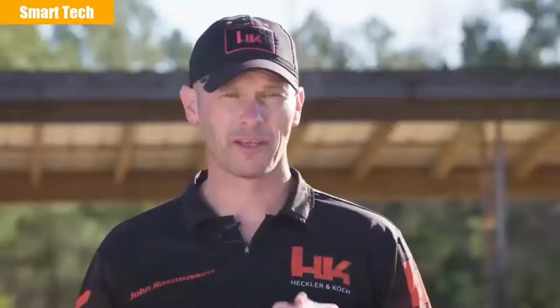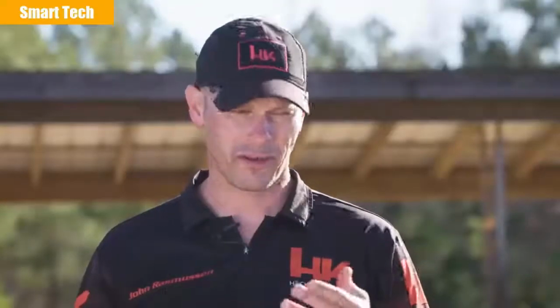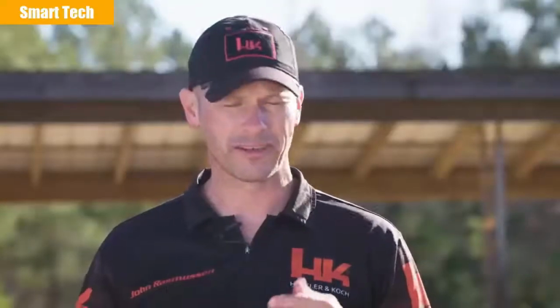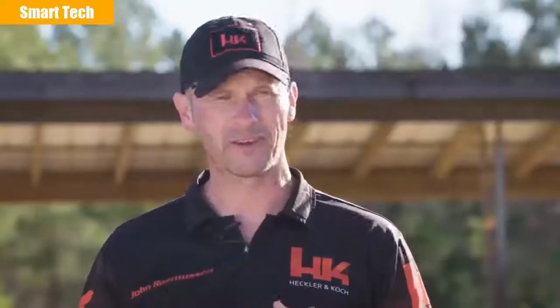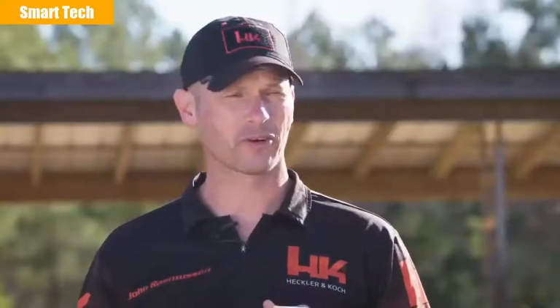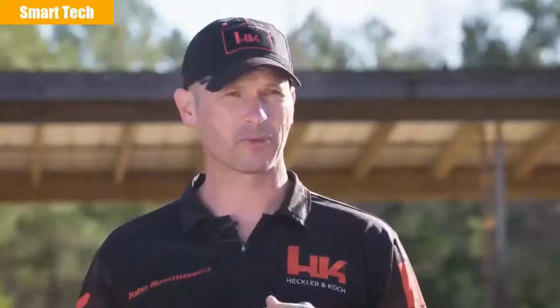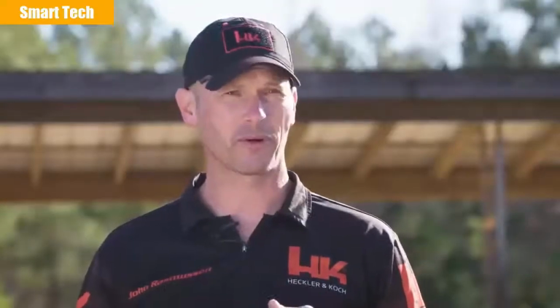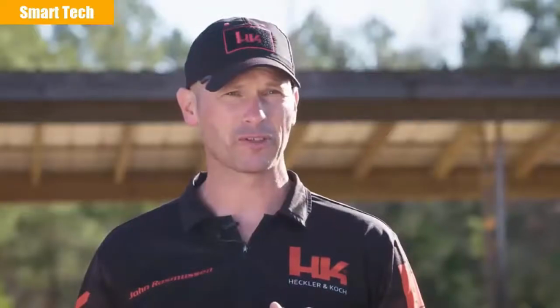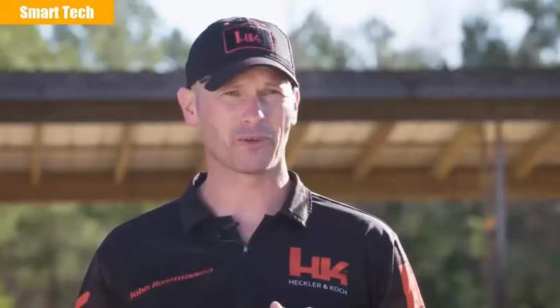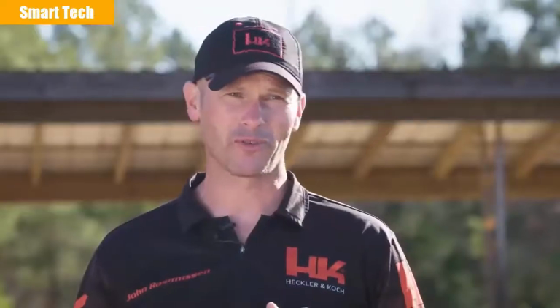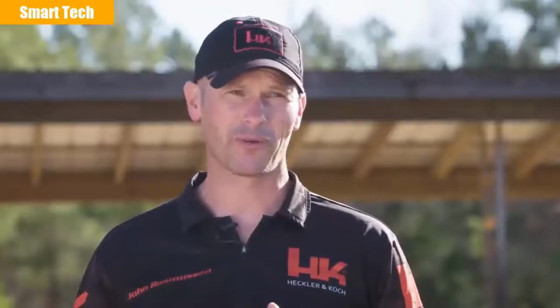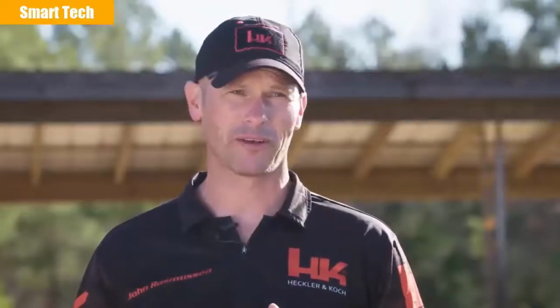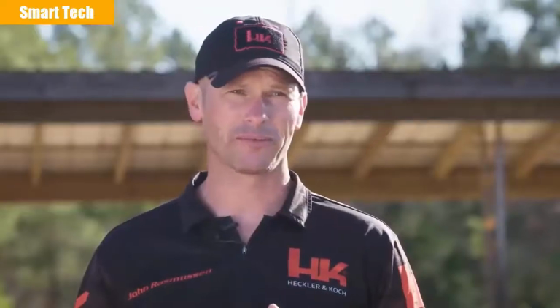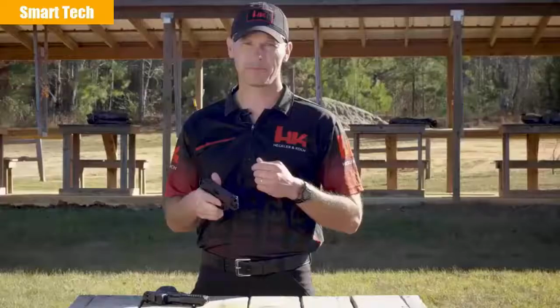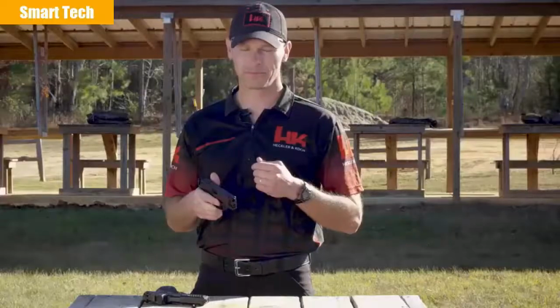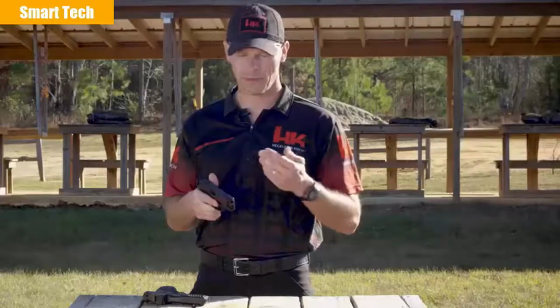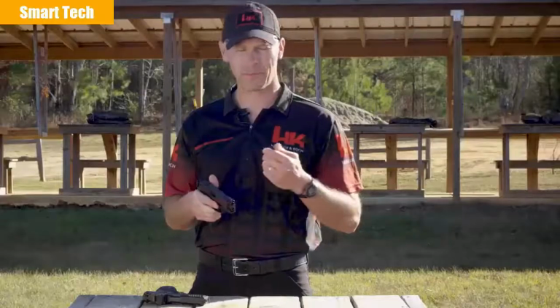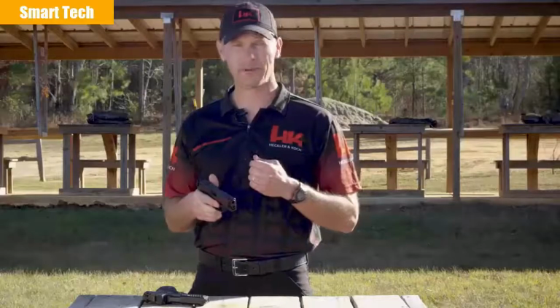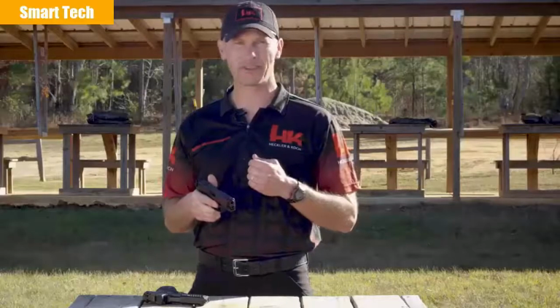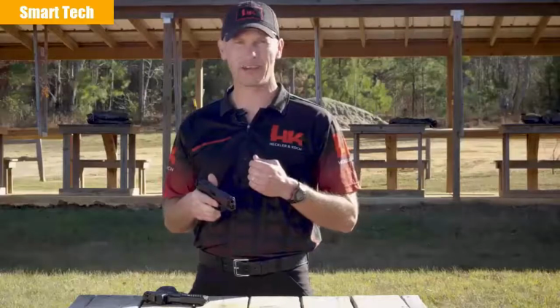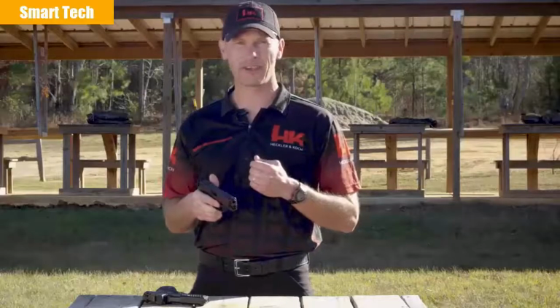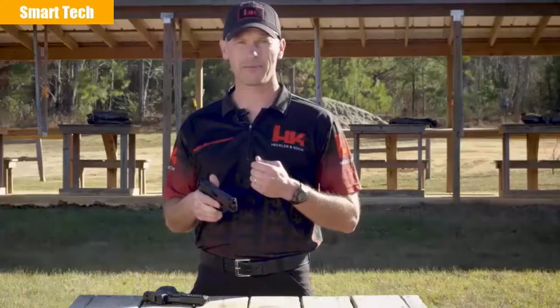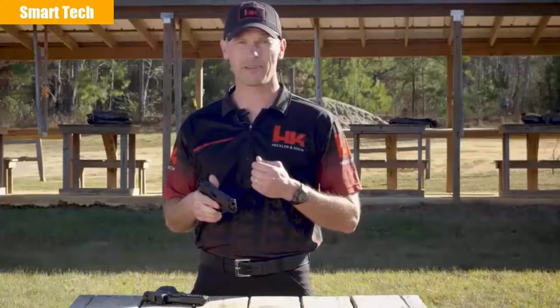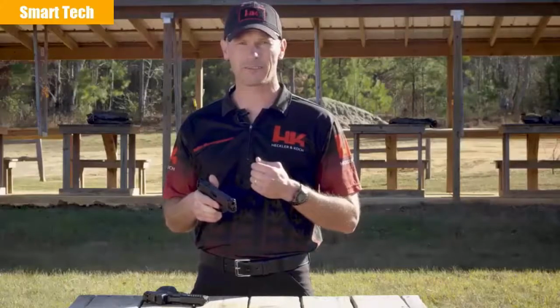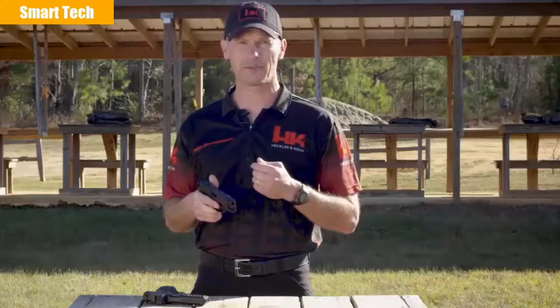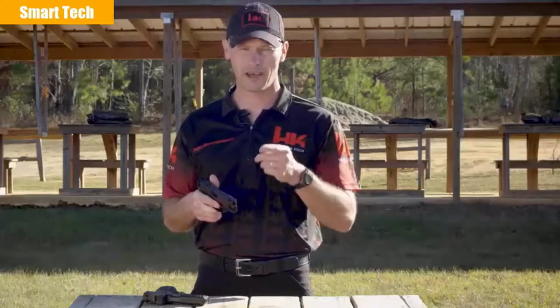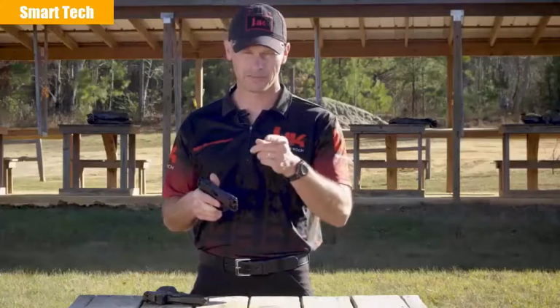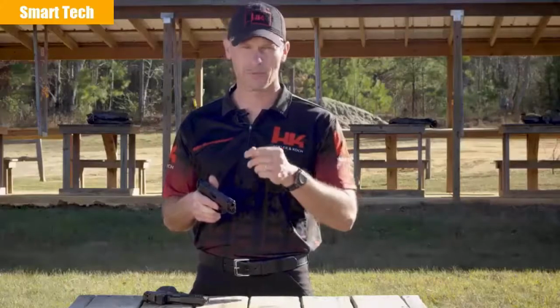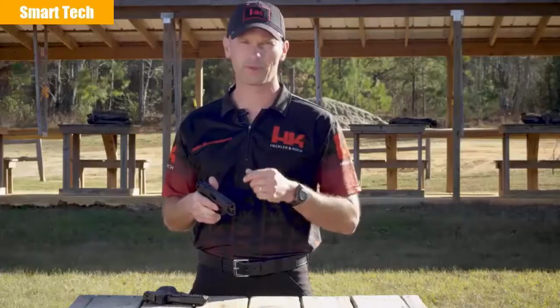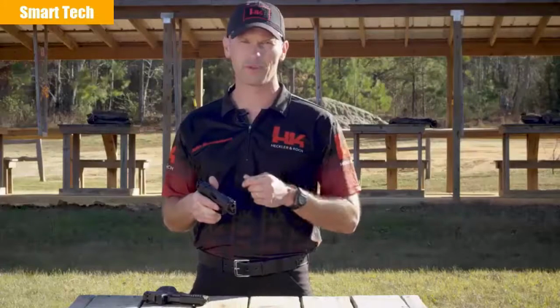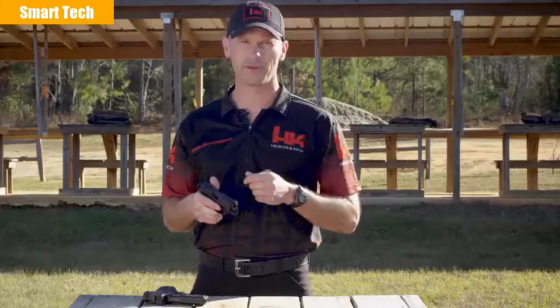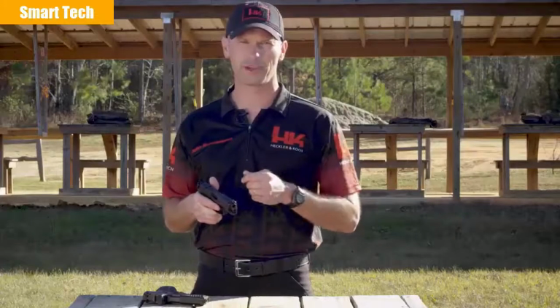So head on down to your local sporting goods store and try one out. From all of us here at HK, thanks for your time. We'll see you on the range.